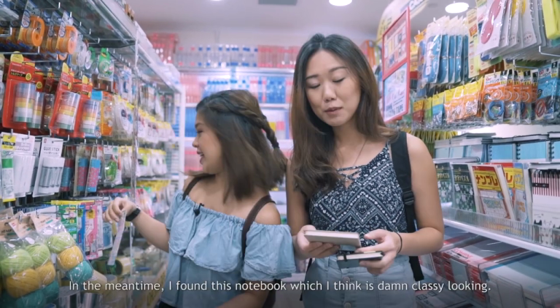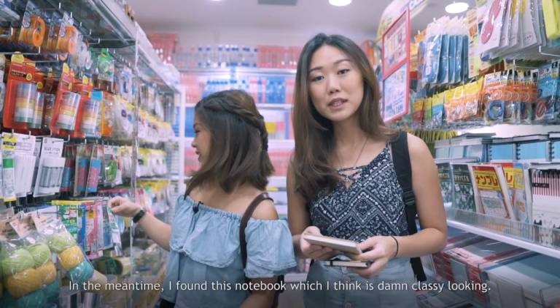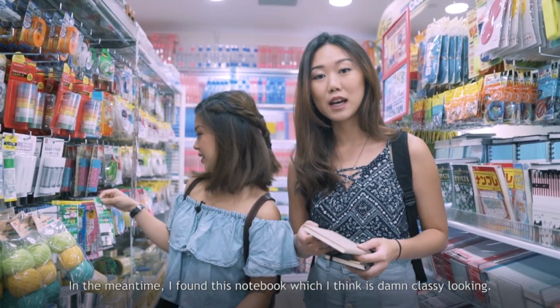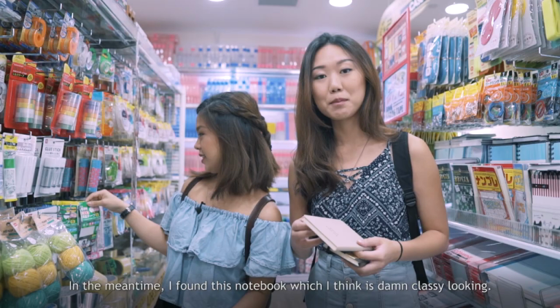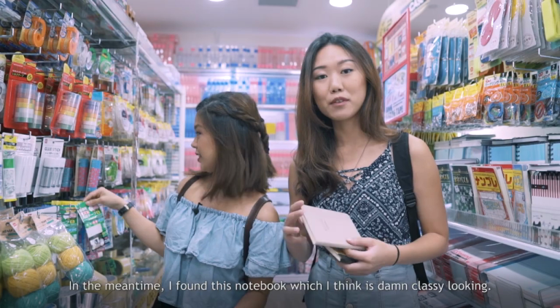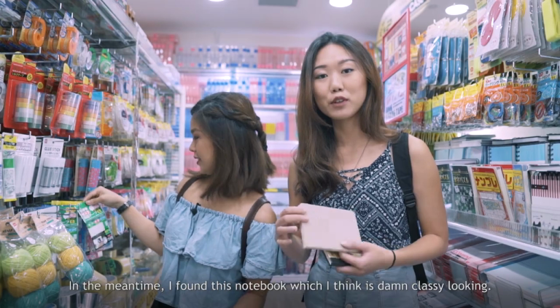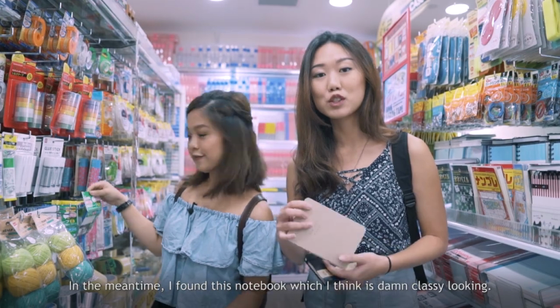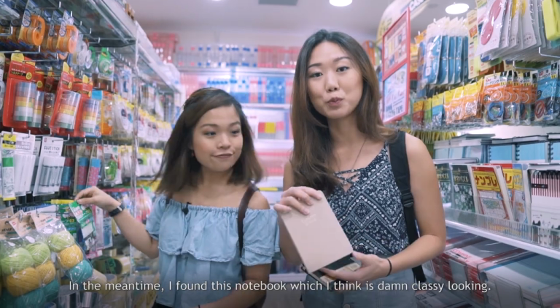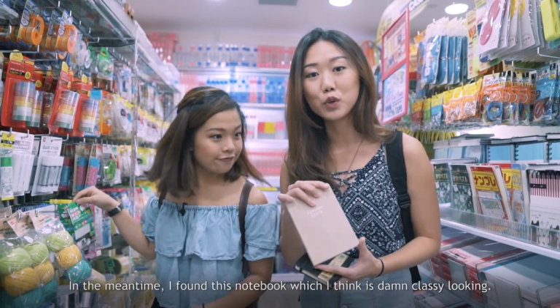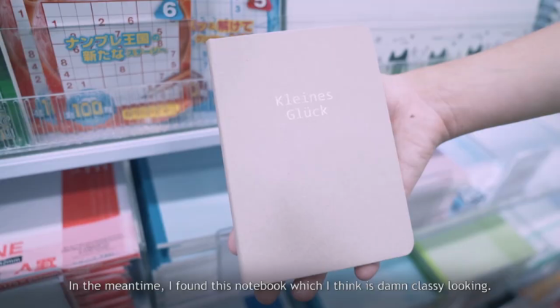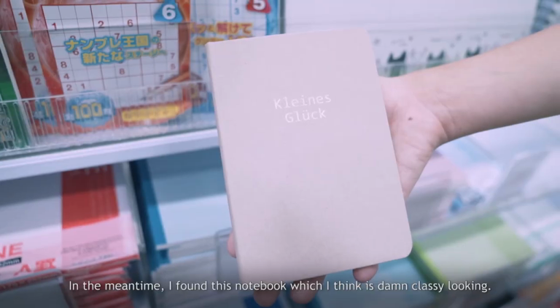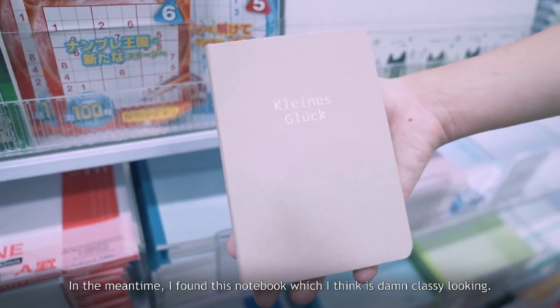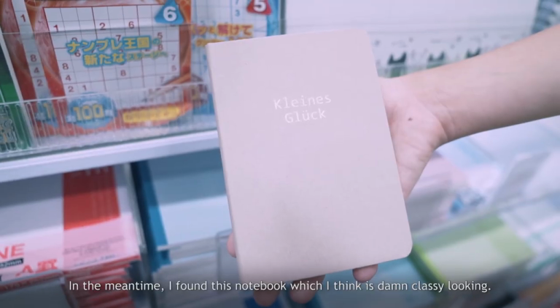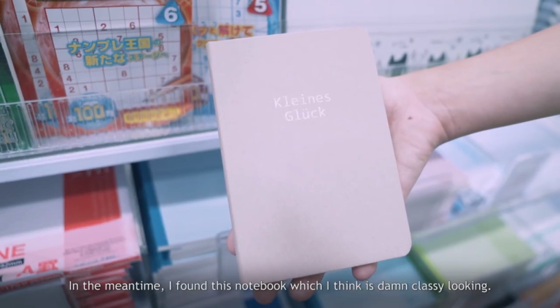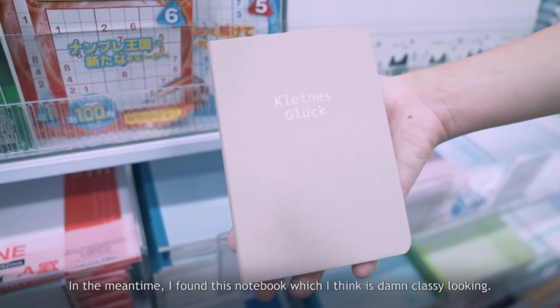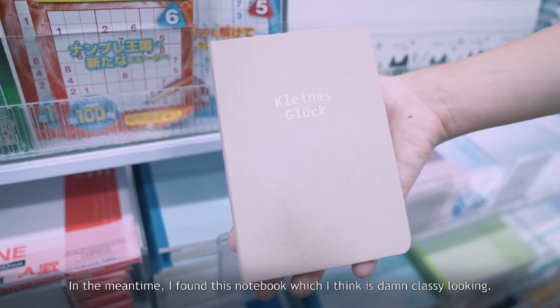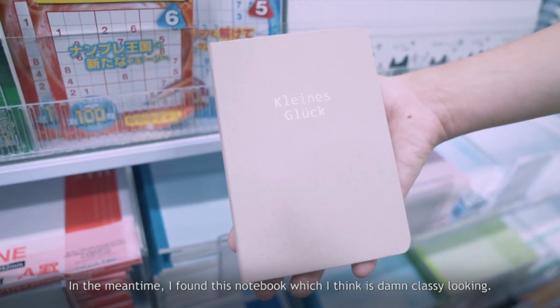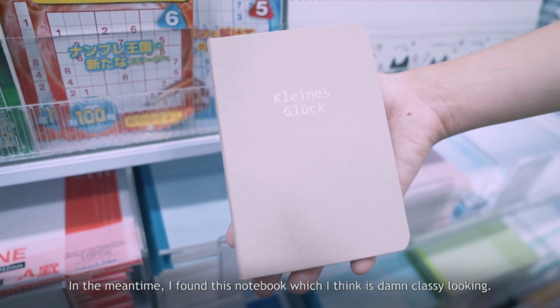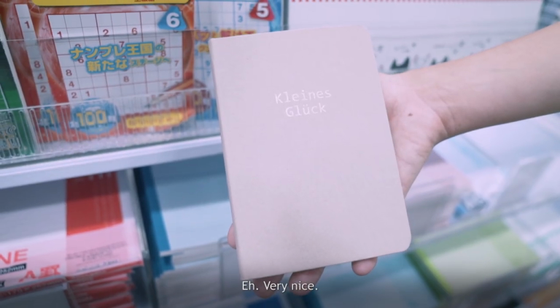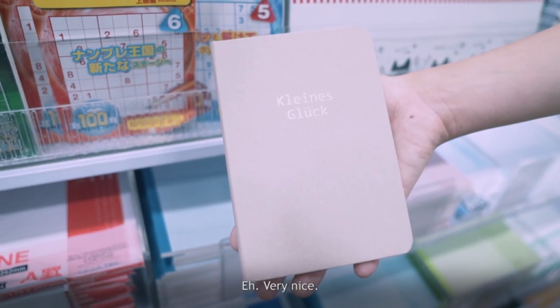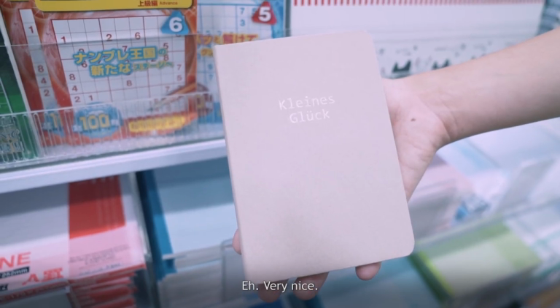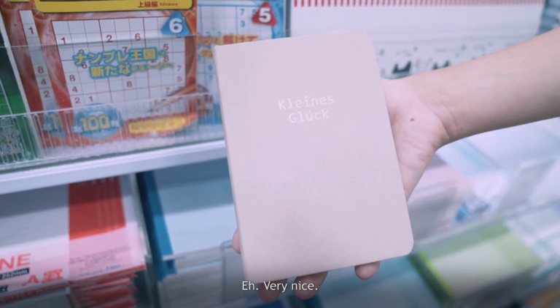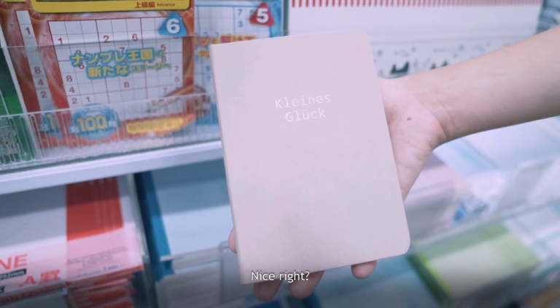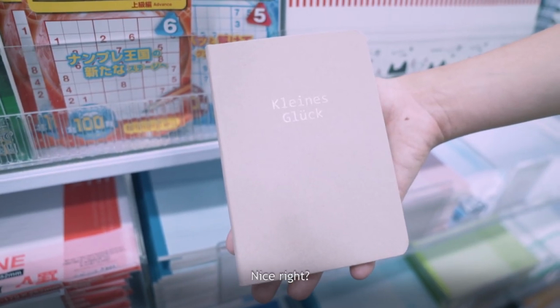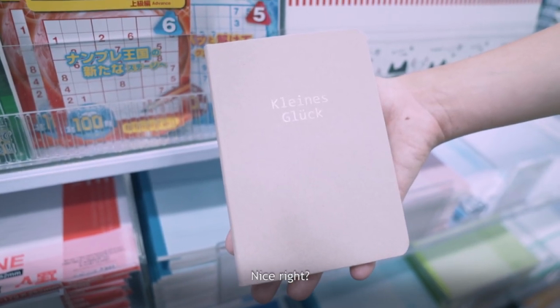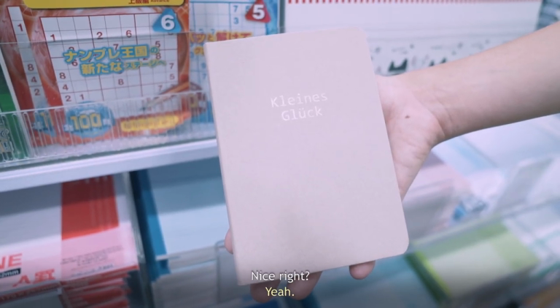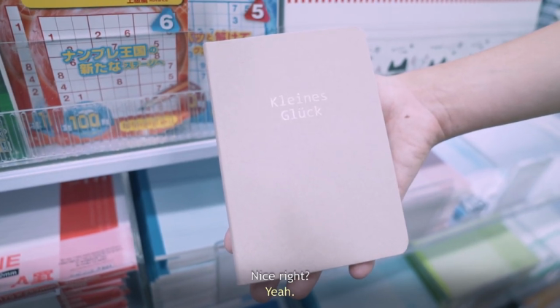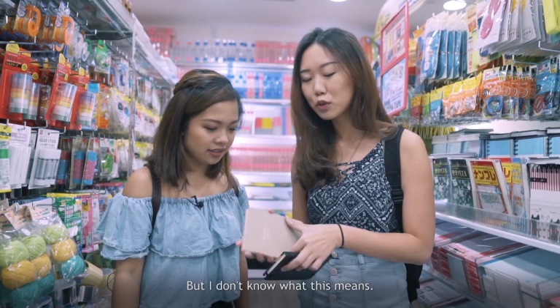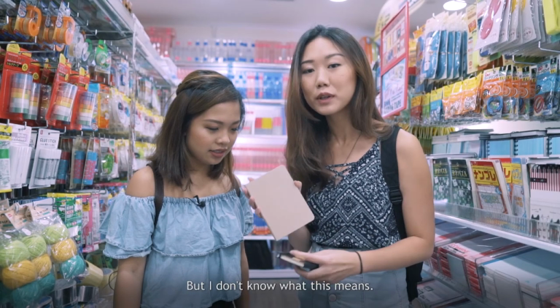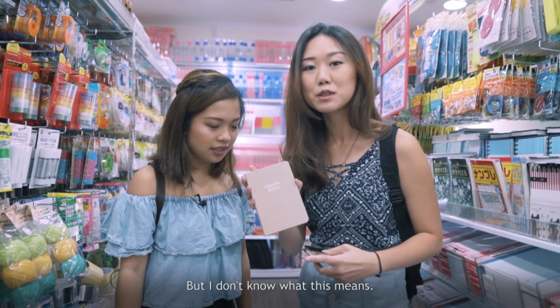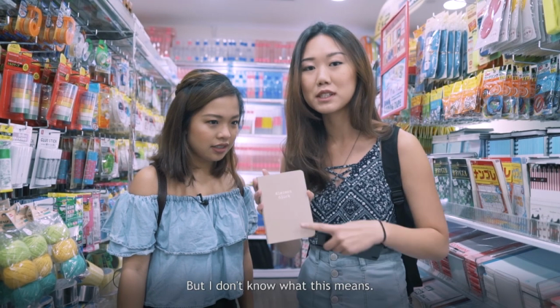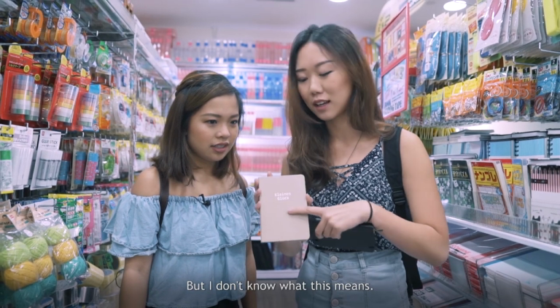In the meantime, I found this notebook which I think is really classy looking. It's very basic and simple but I don't know what this text on it means.